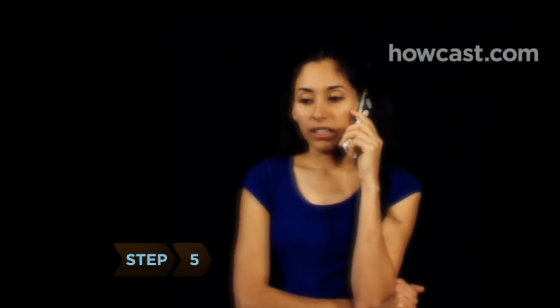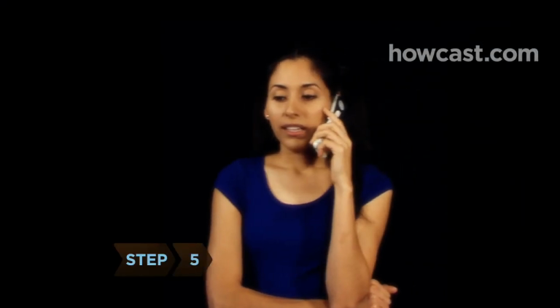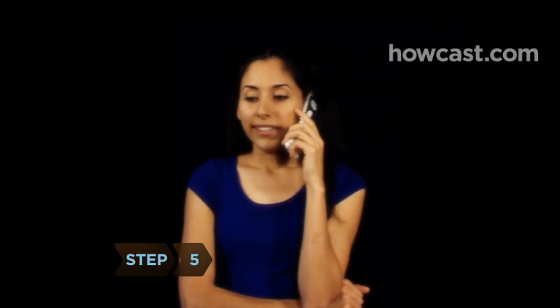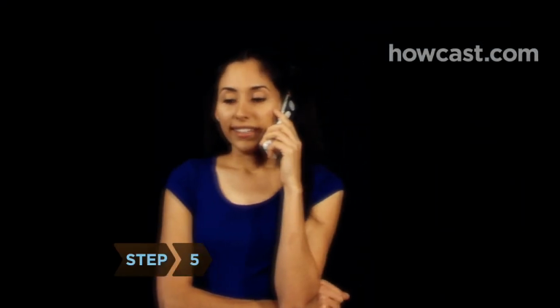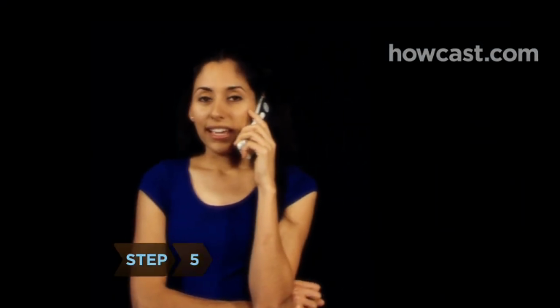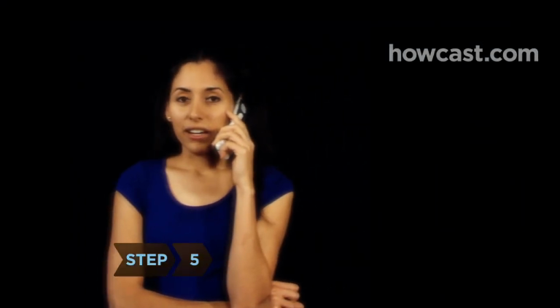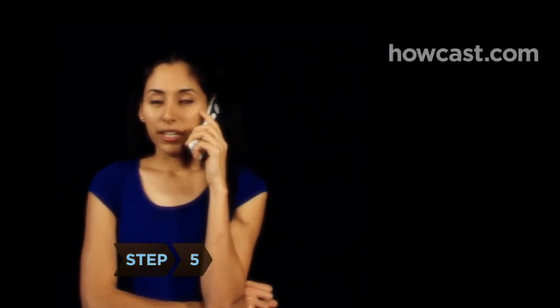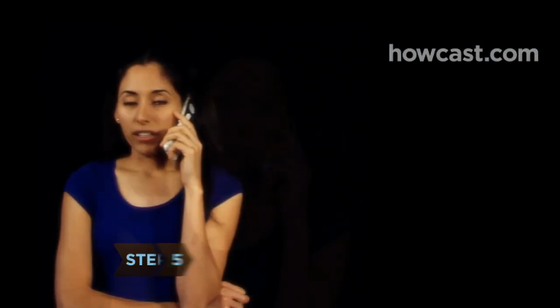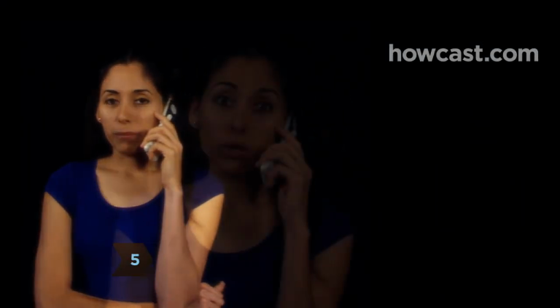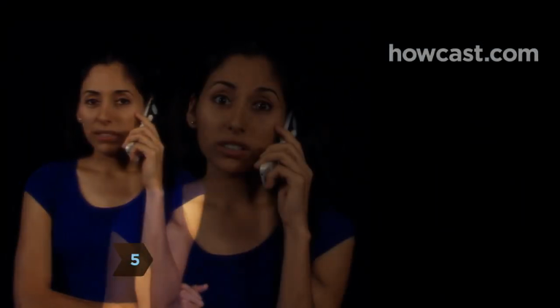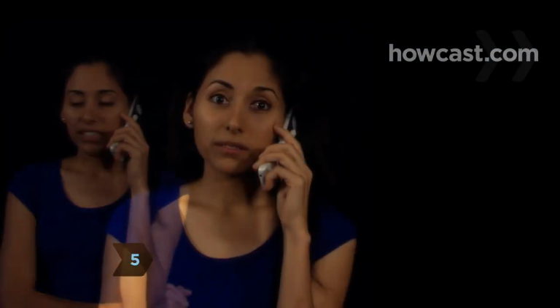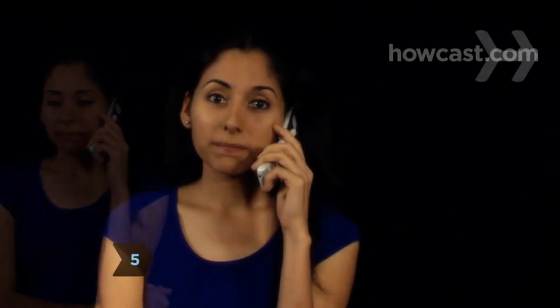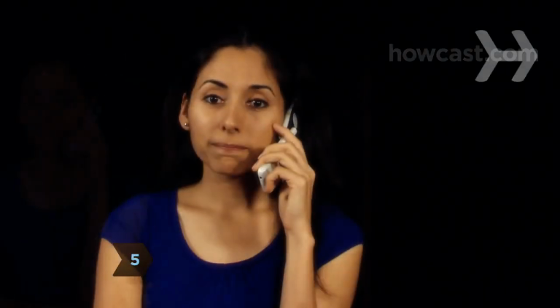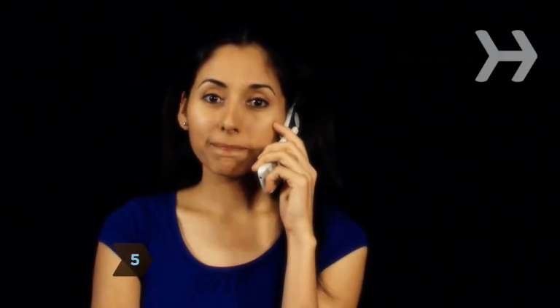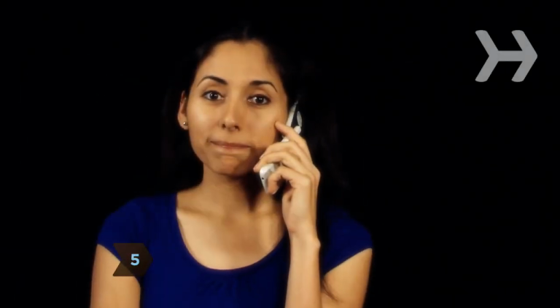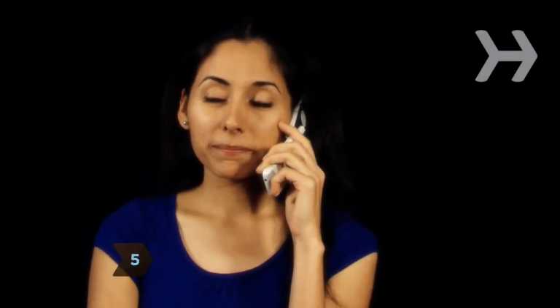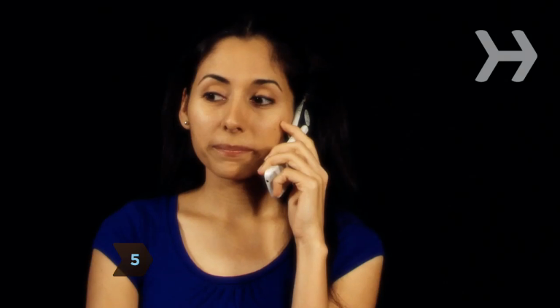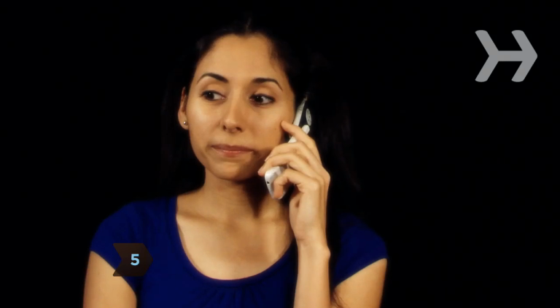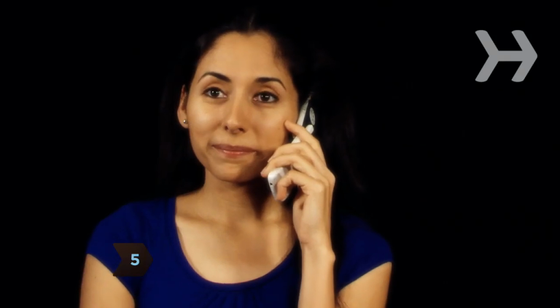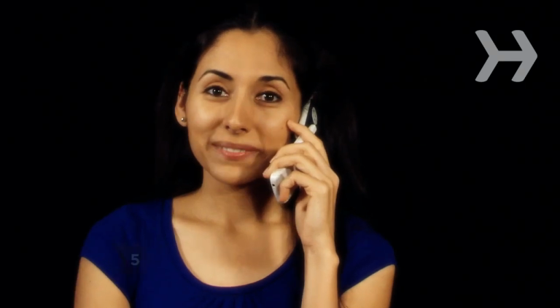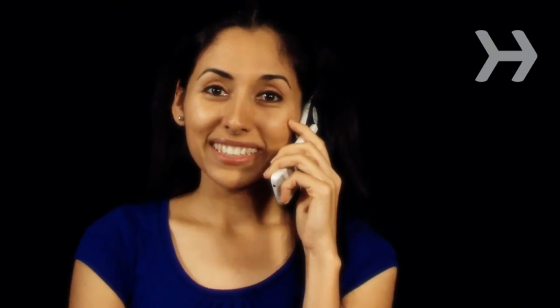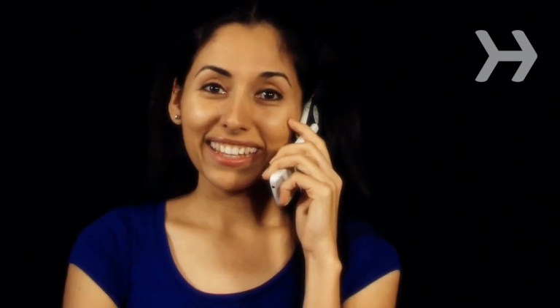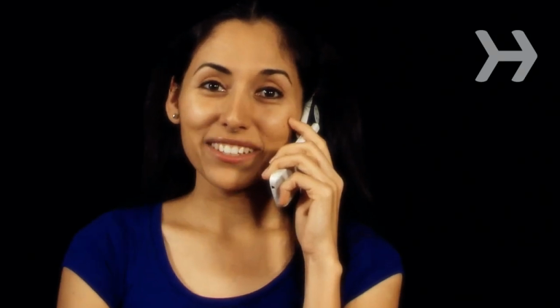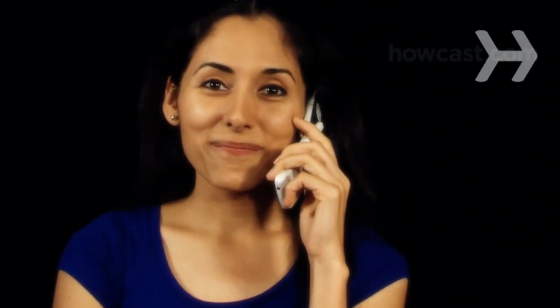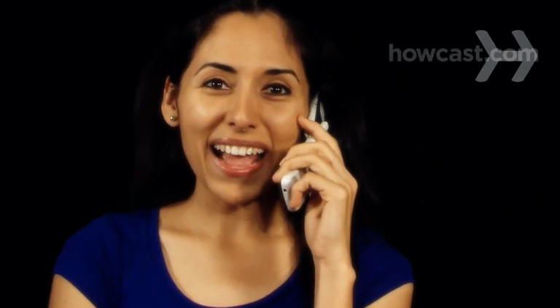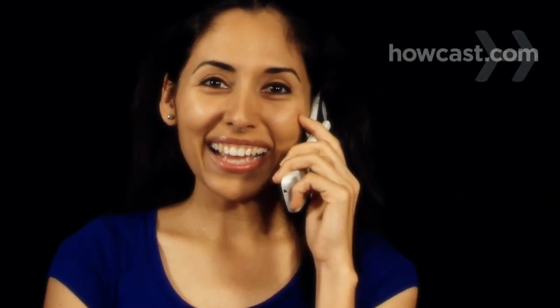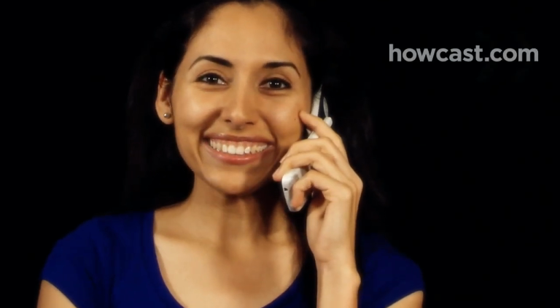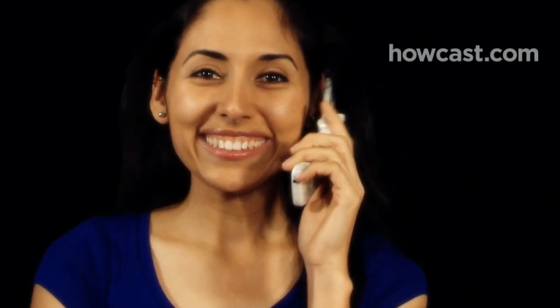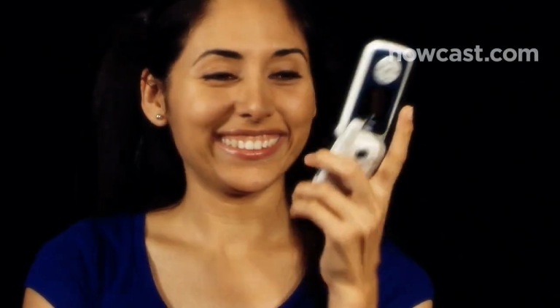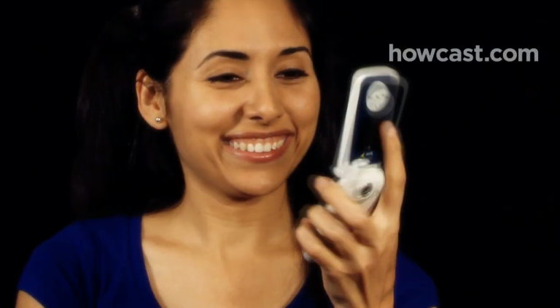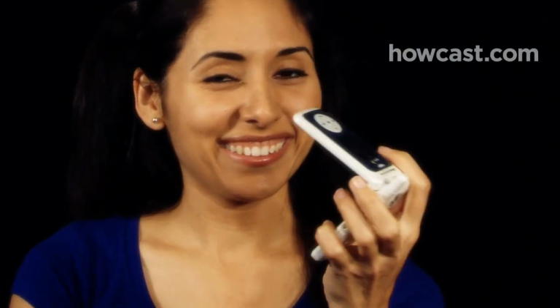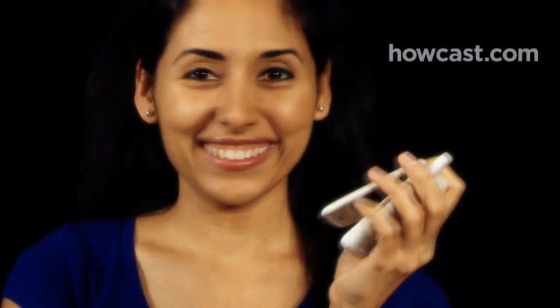Step 5. Narrow your choices to a few planners and call for an appointment. Most will meet with you for a free 30-minute introductory session.